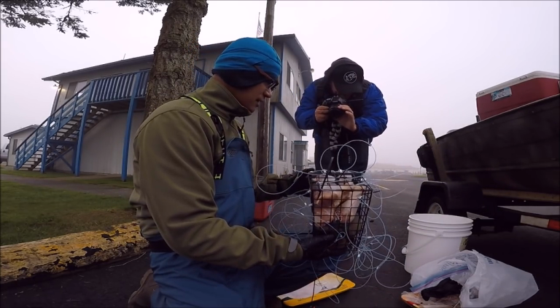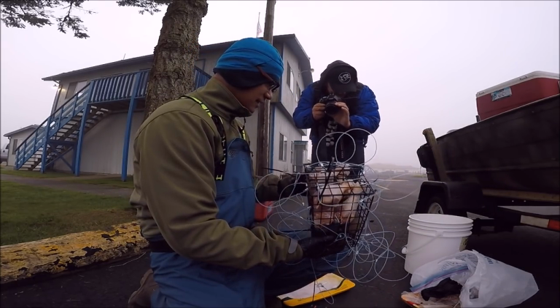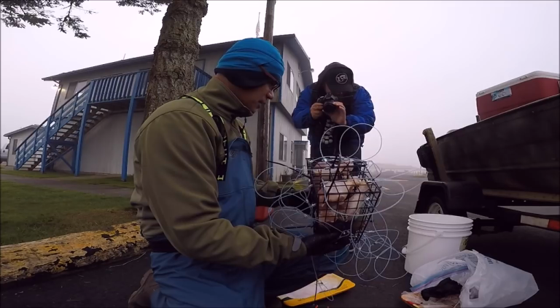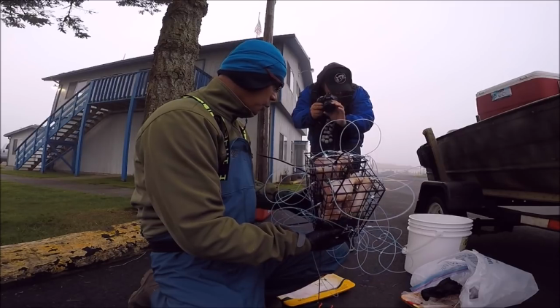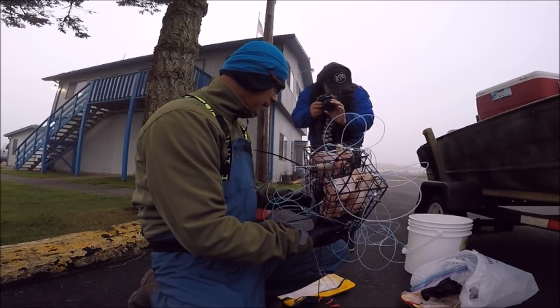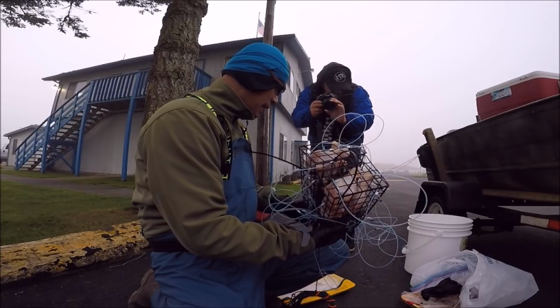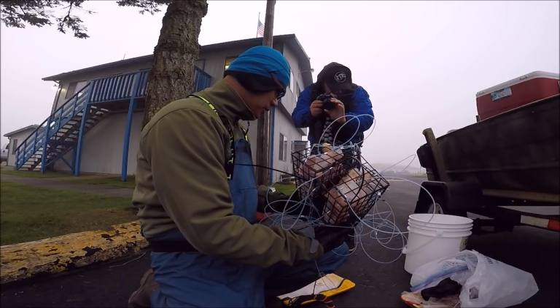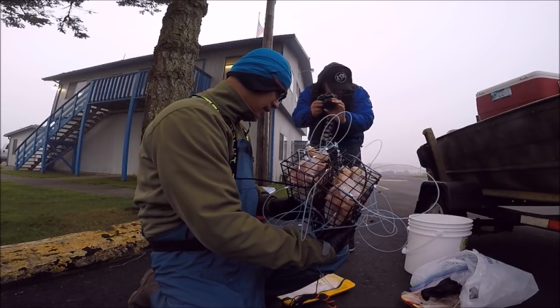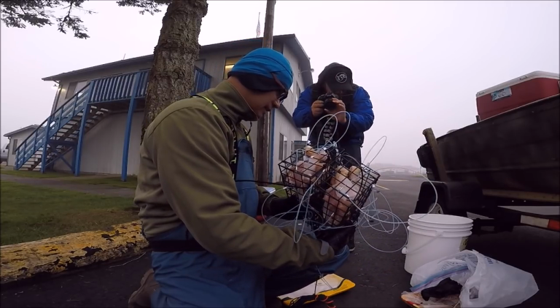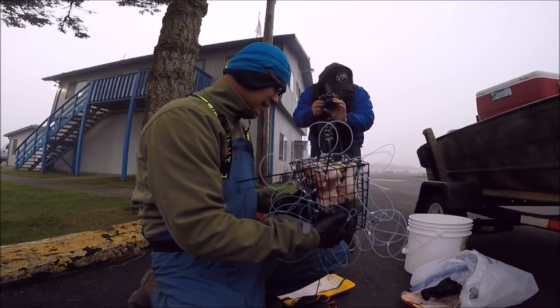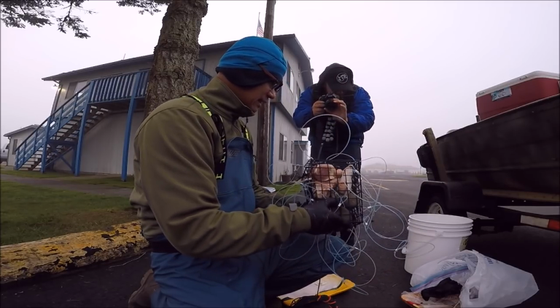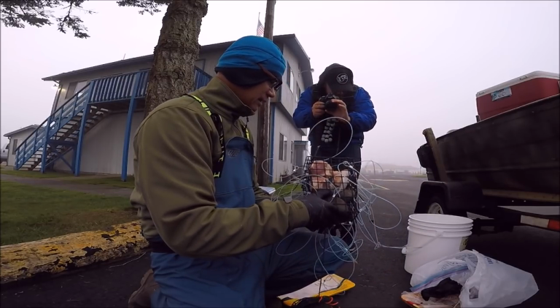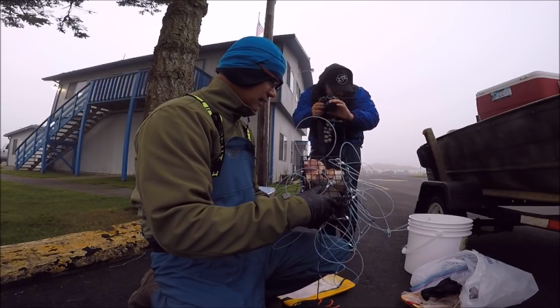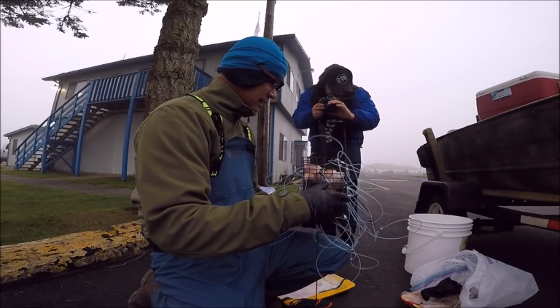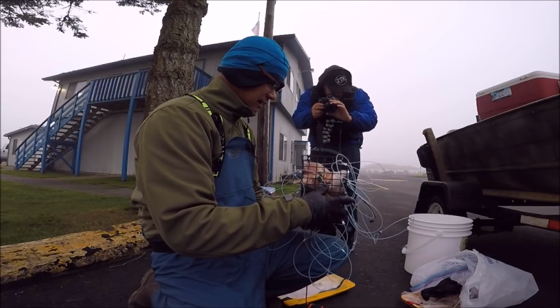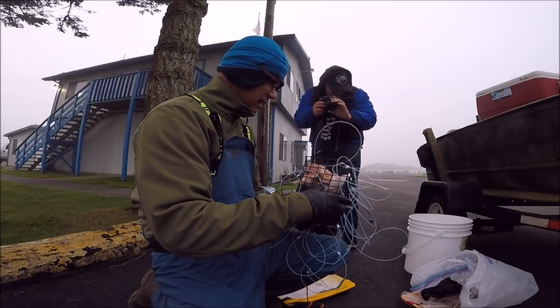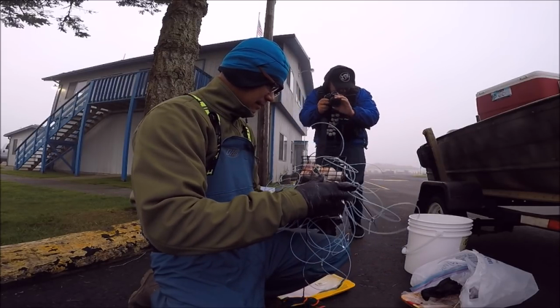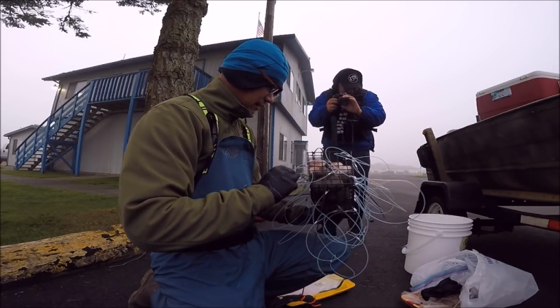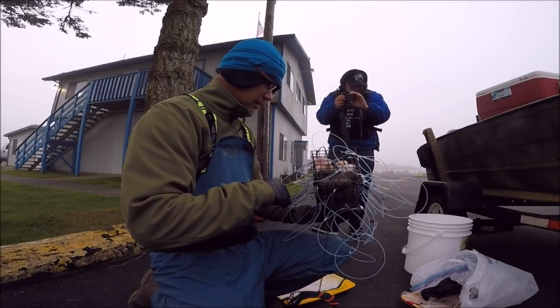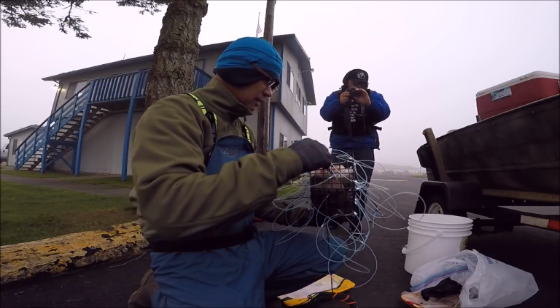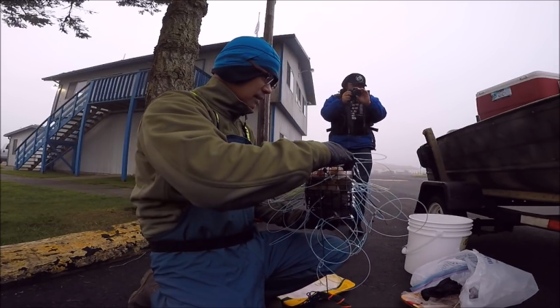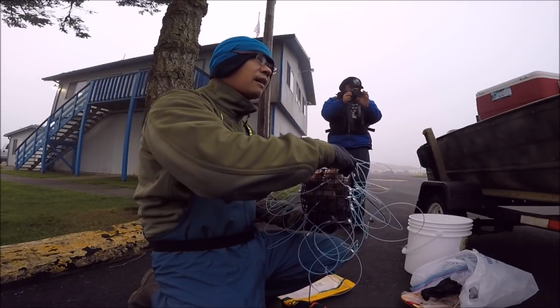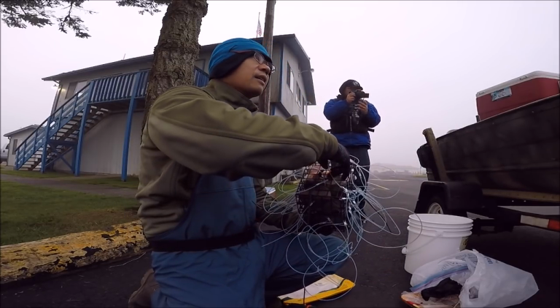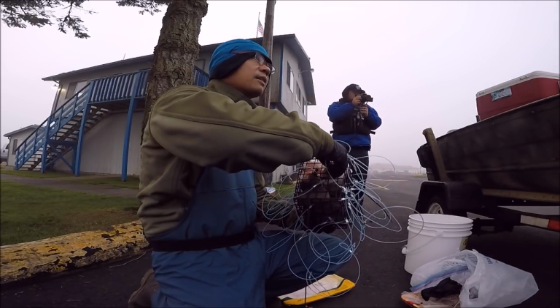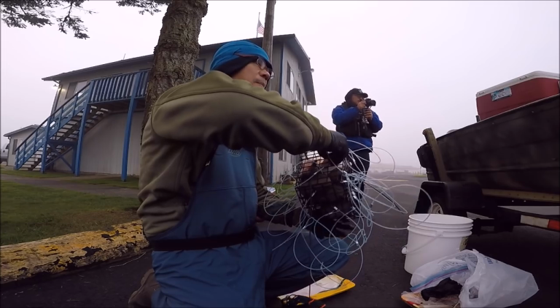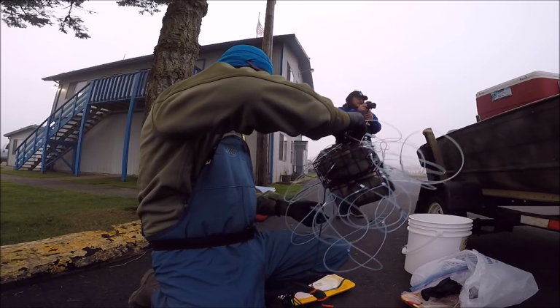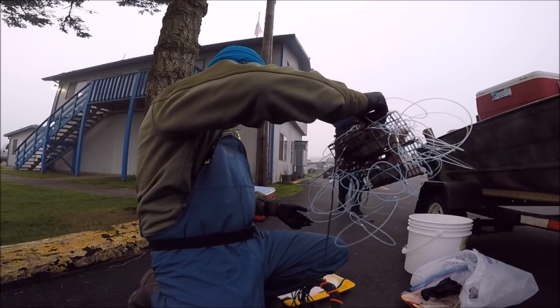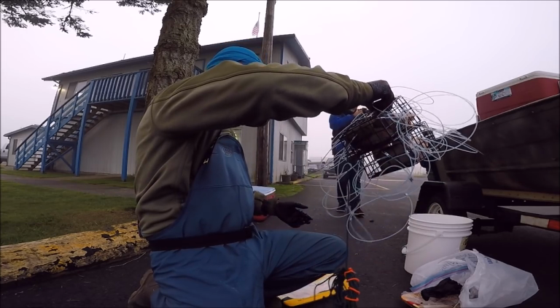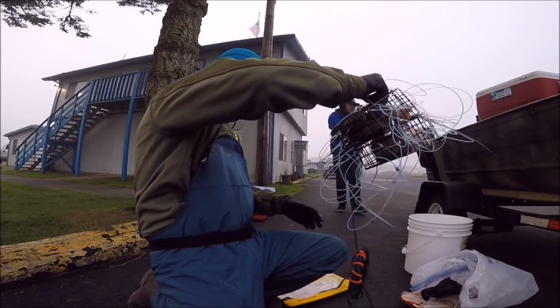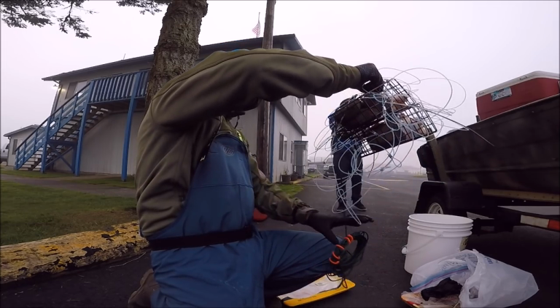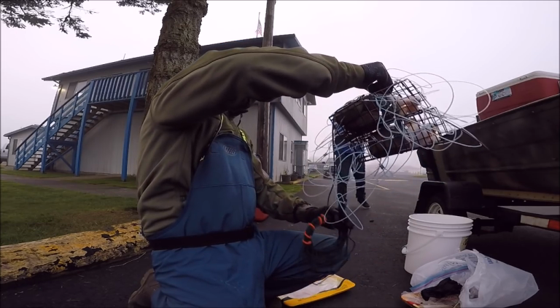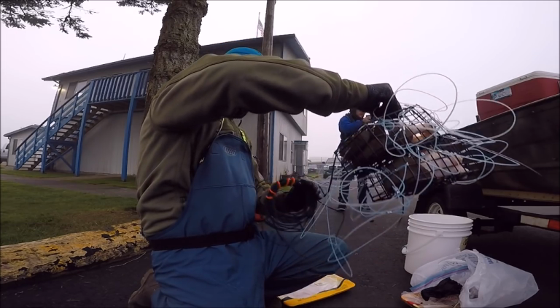Custom made, homemade crab snares right there. We're going to drop the traps for a while.